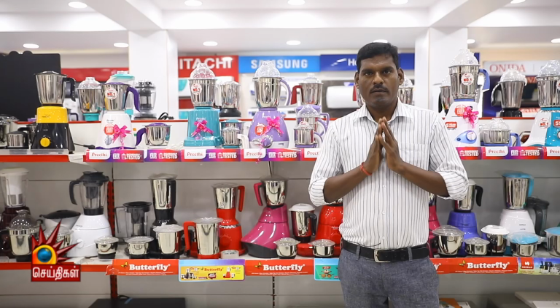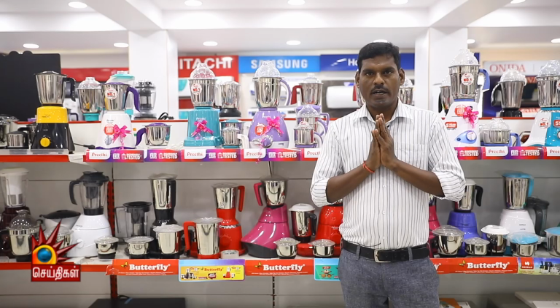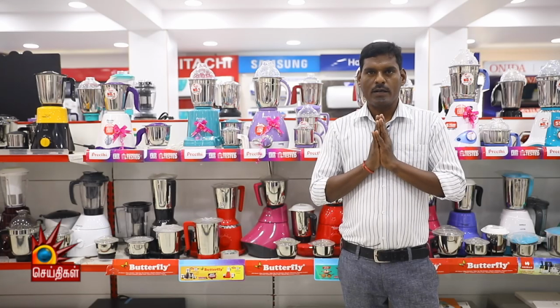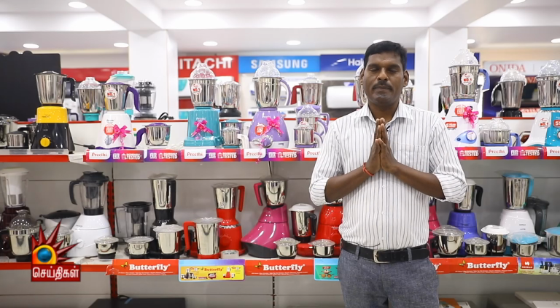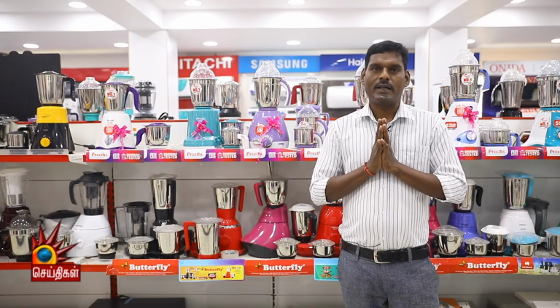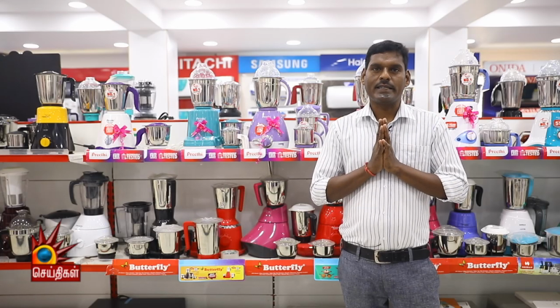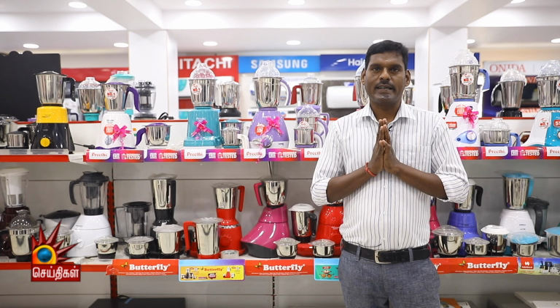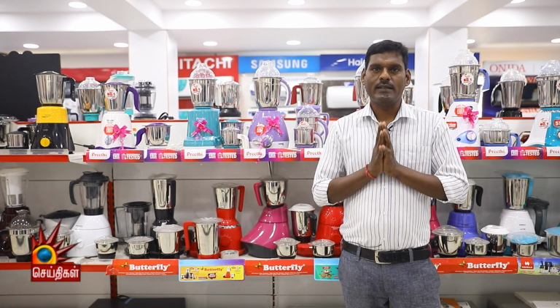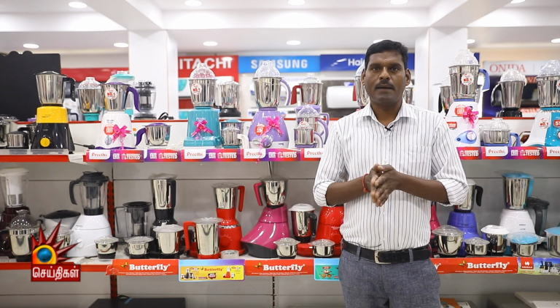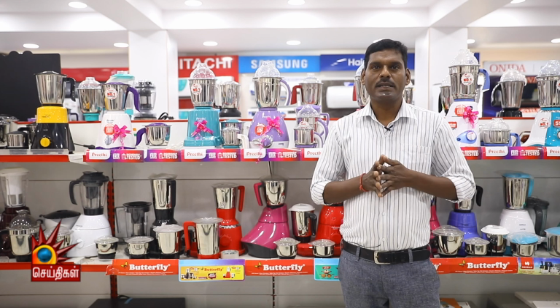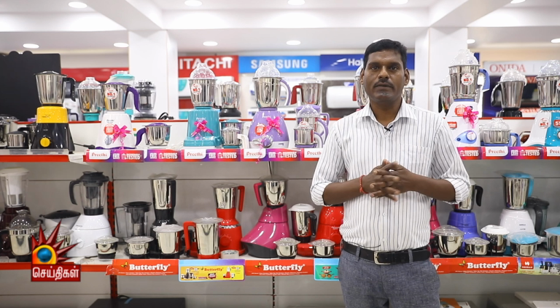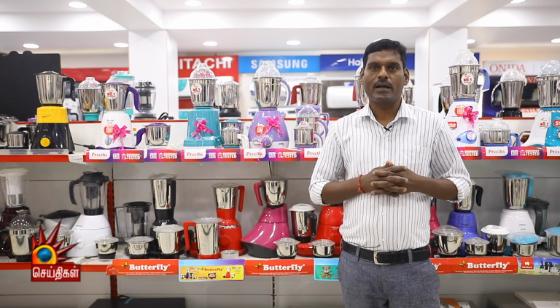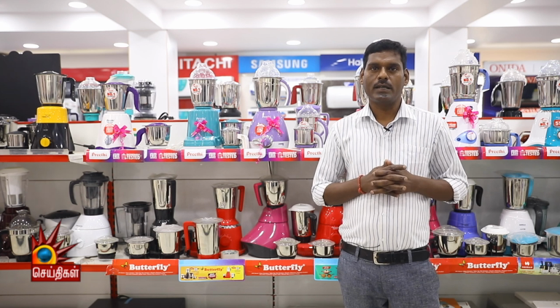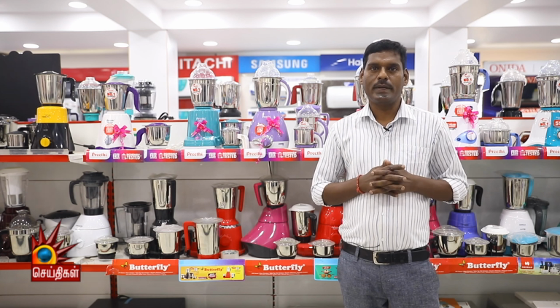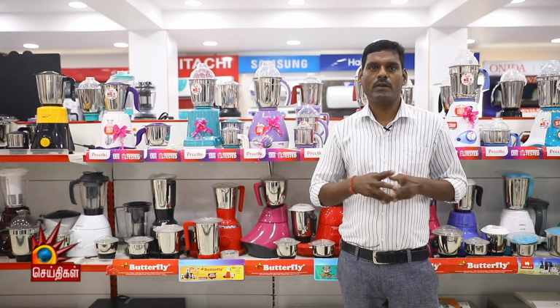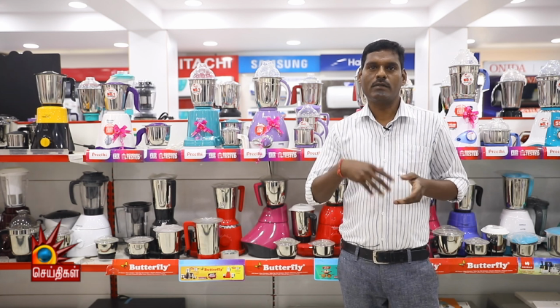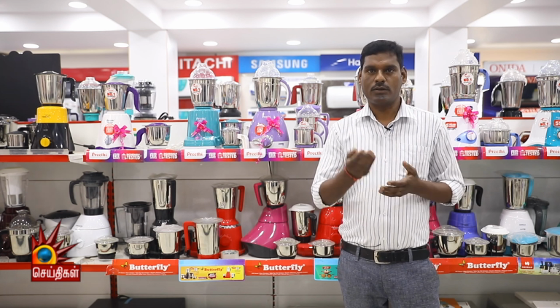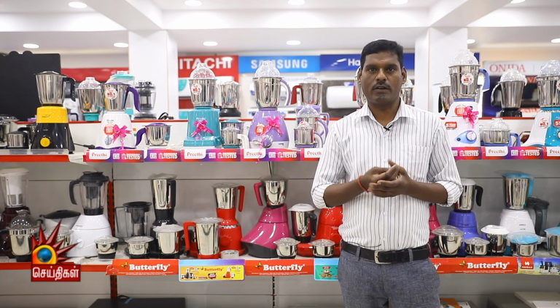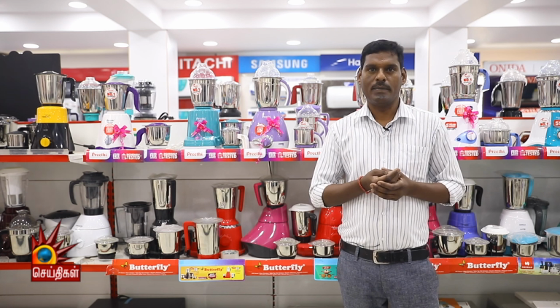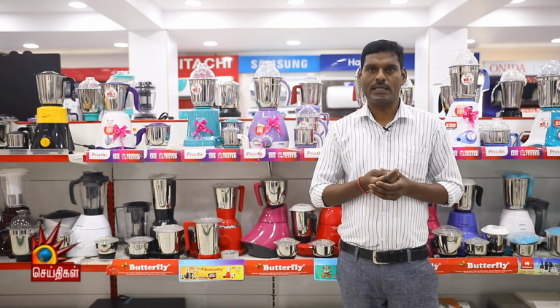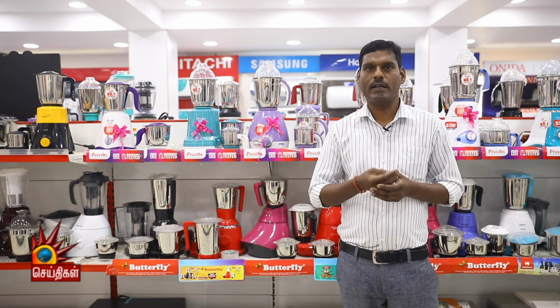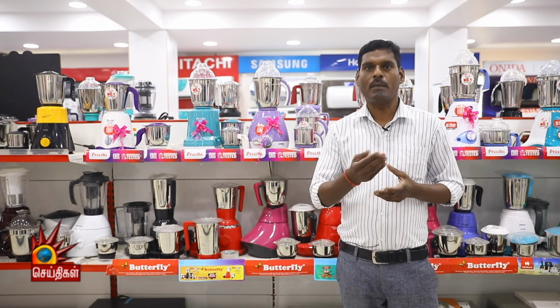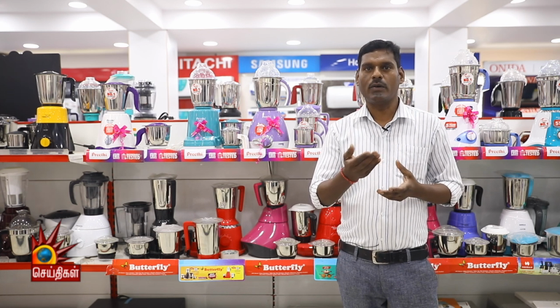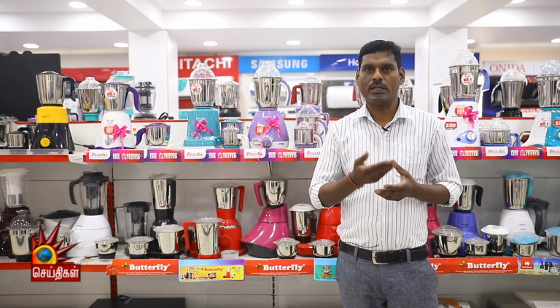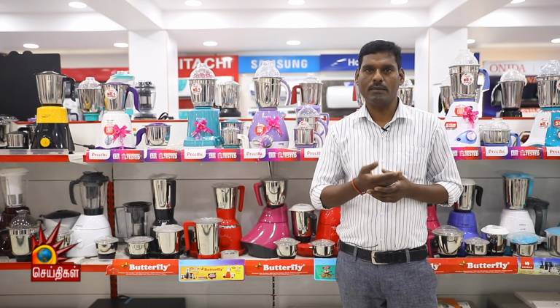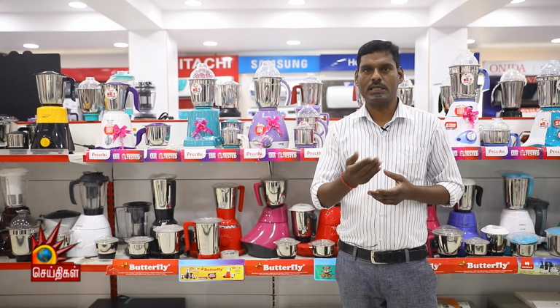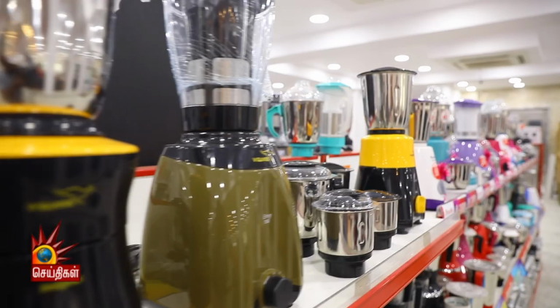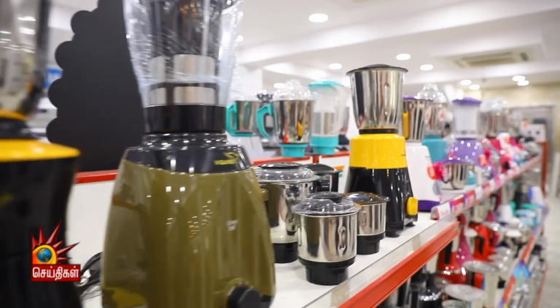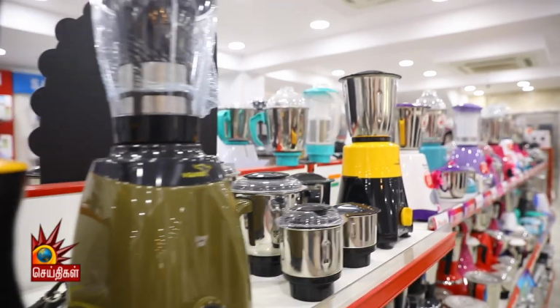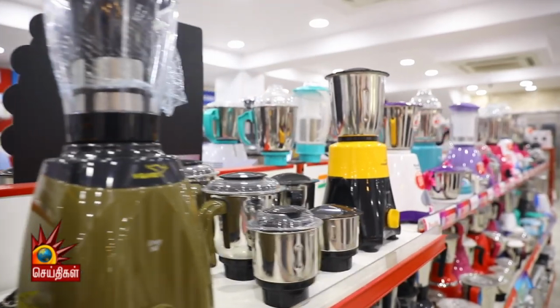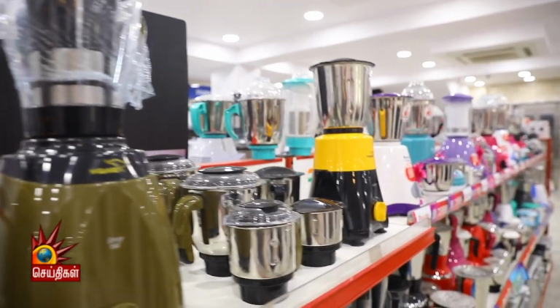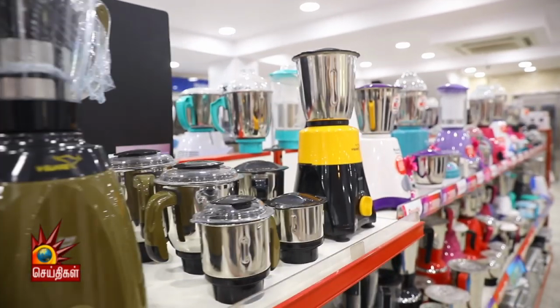Hello, my name is Karthikeyan. I'm going to tell you how to use Mixi.